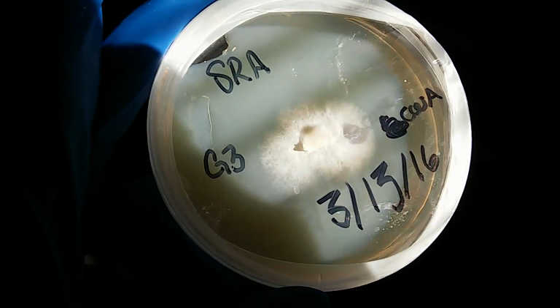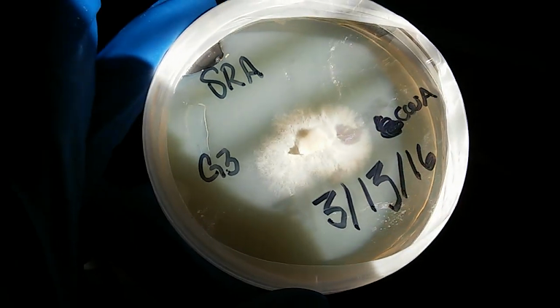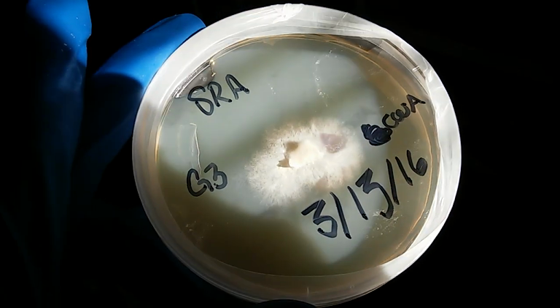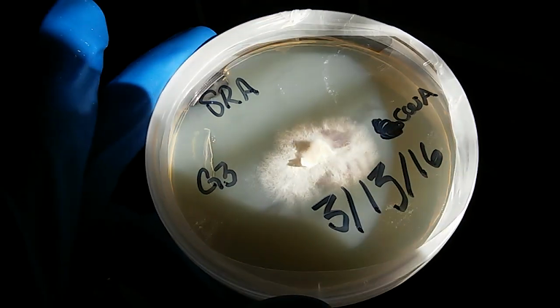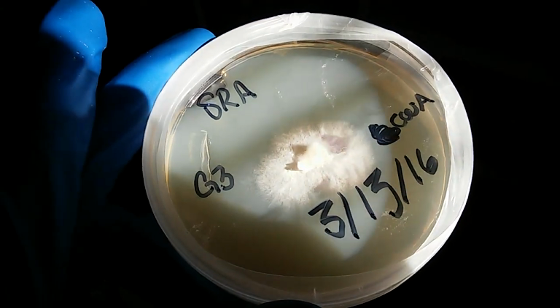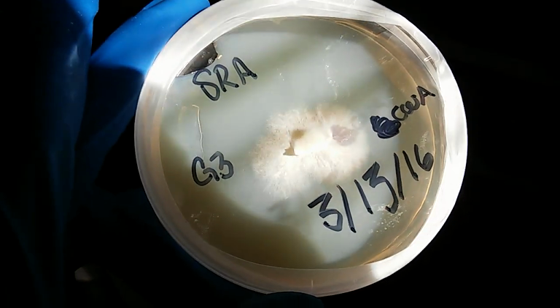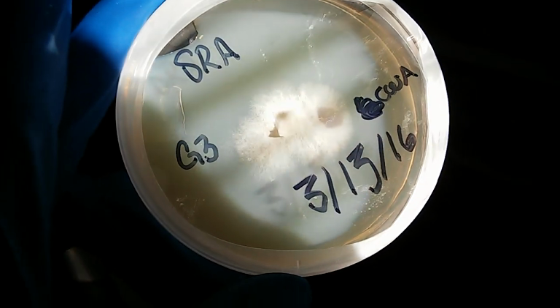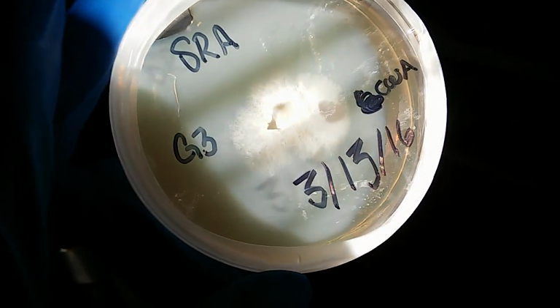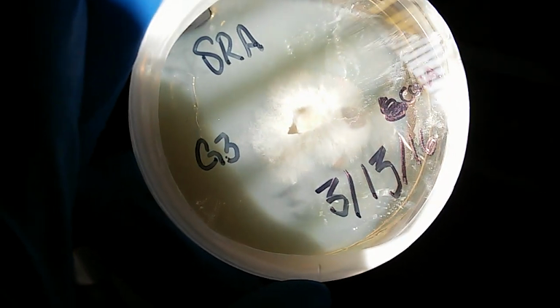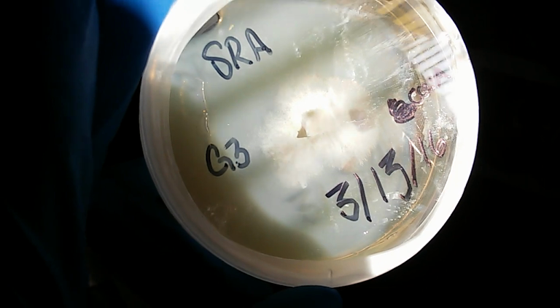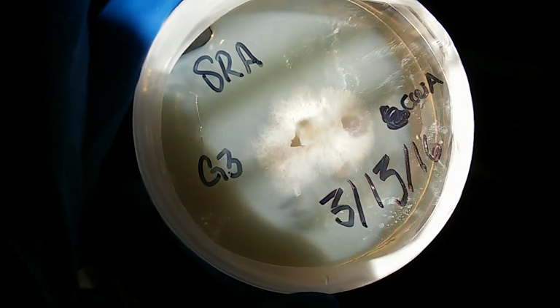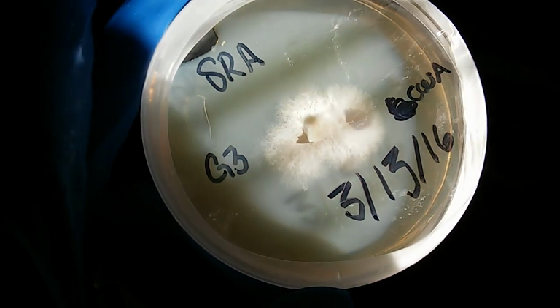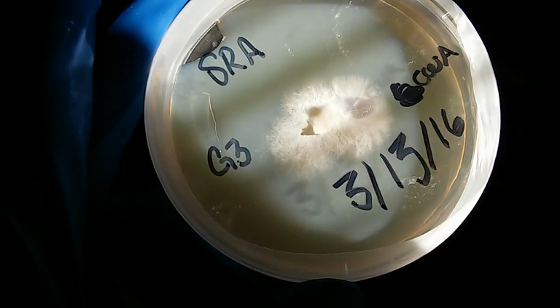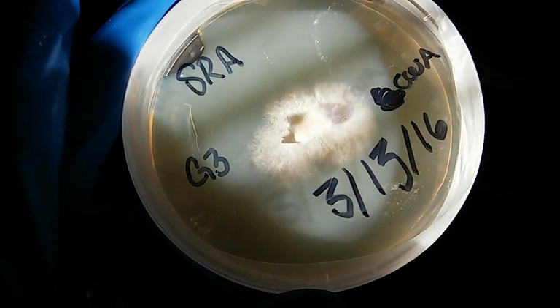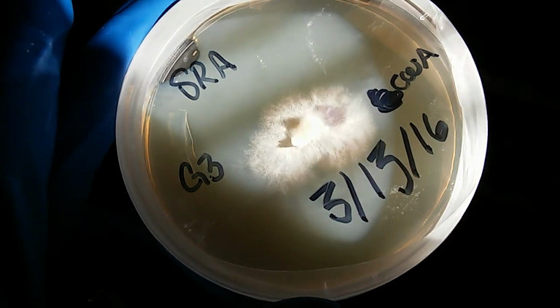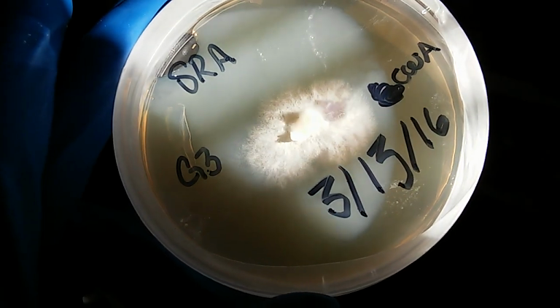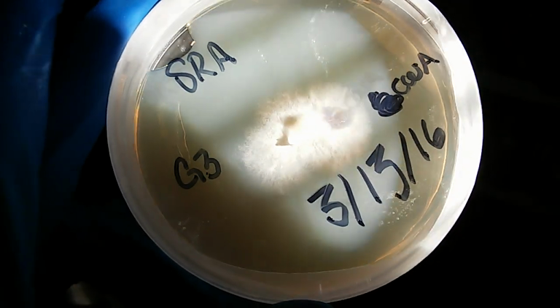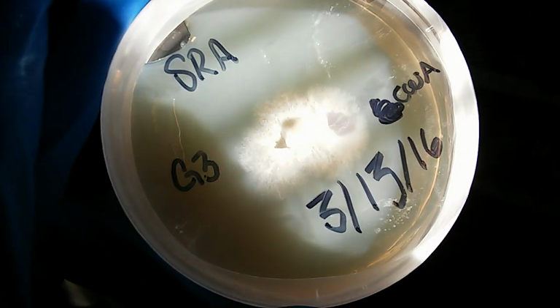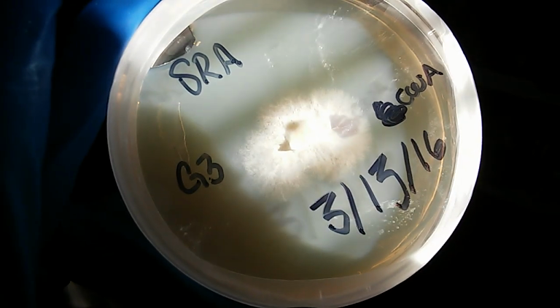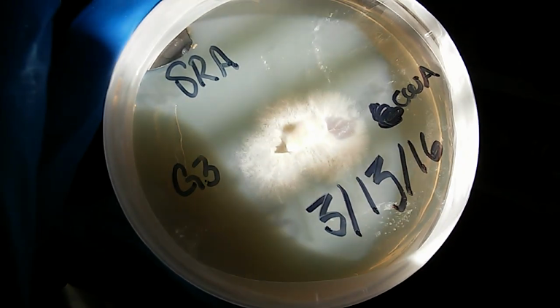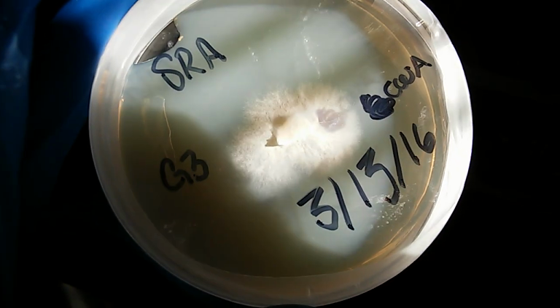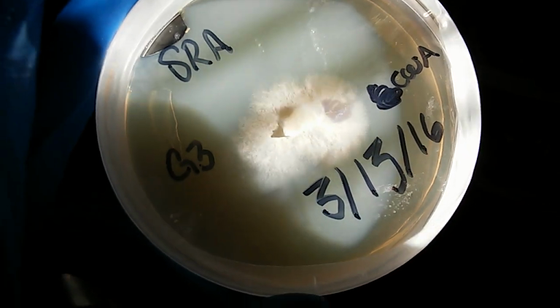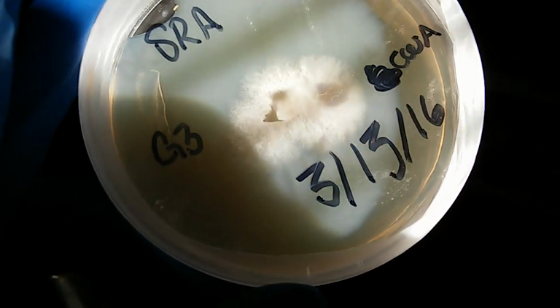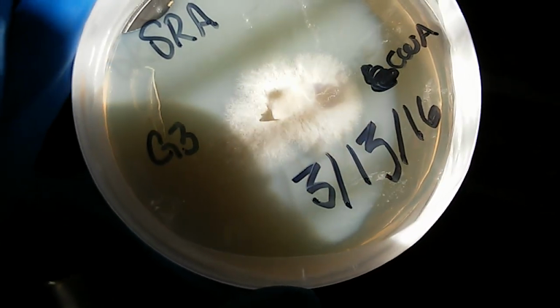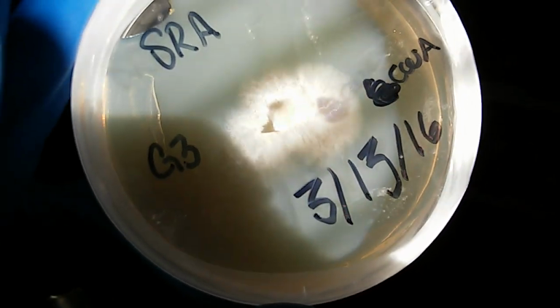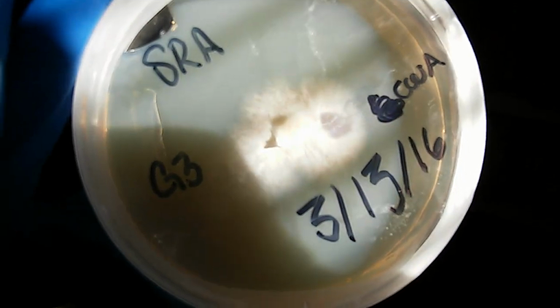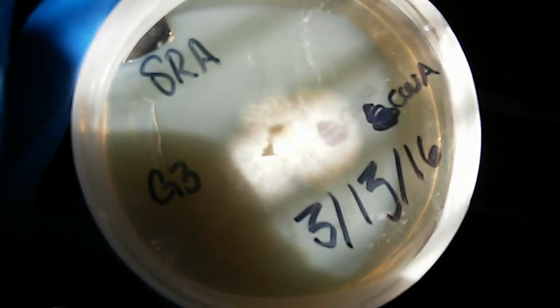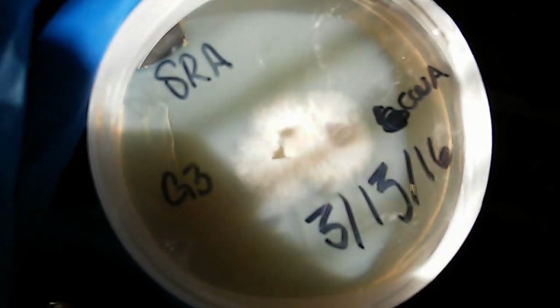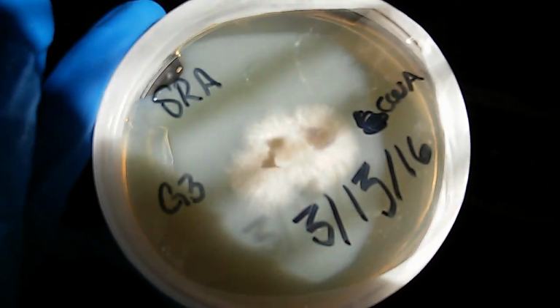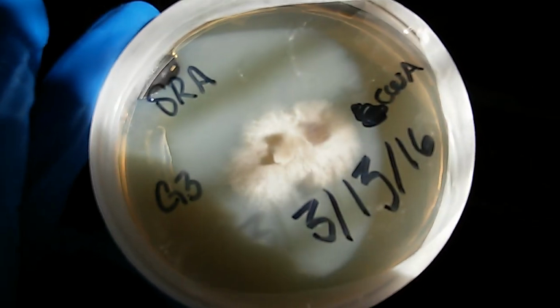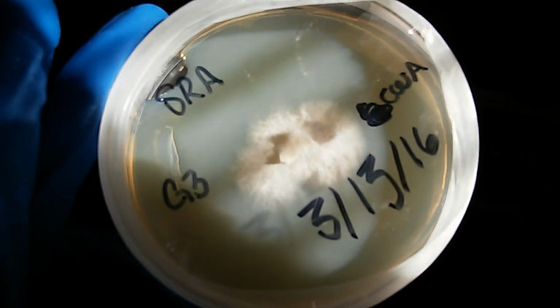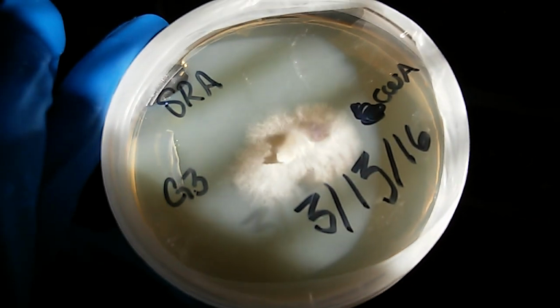Also, if you're interested in agar dishes, check out Mycosymbiotics on Vesp.co, that's V-E-S-P.co.